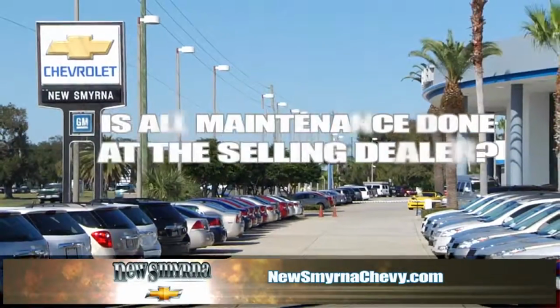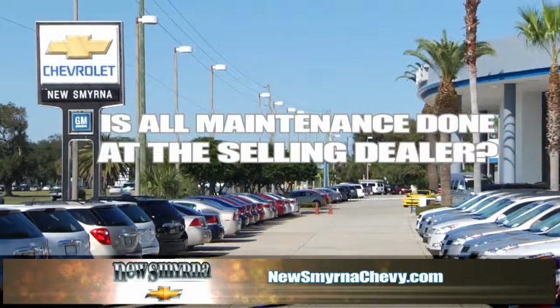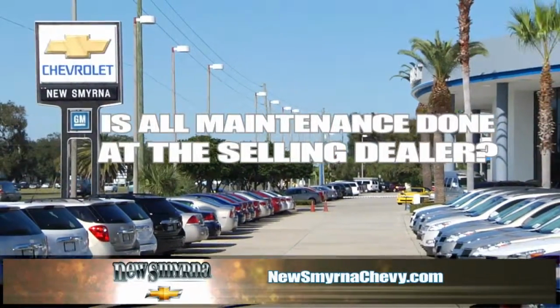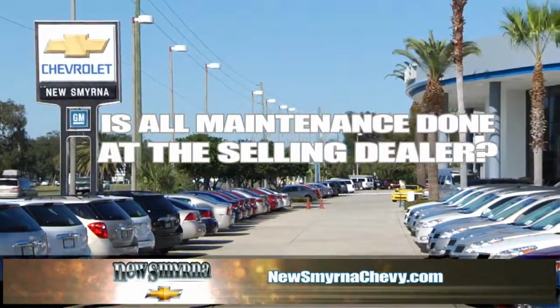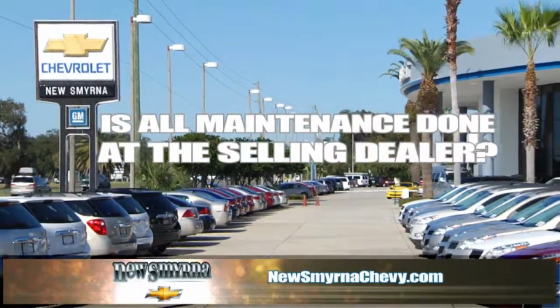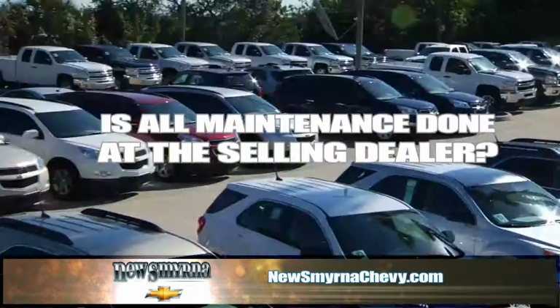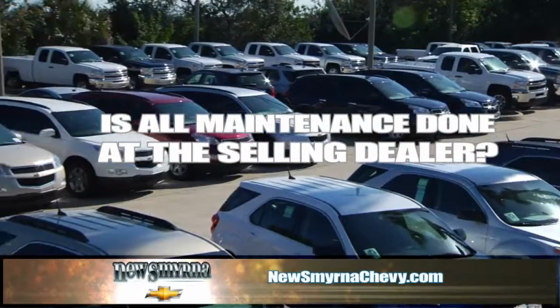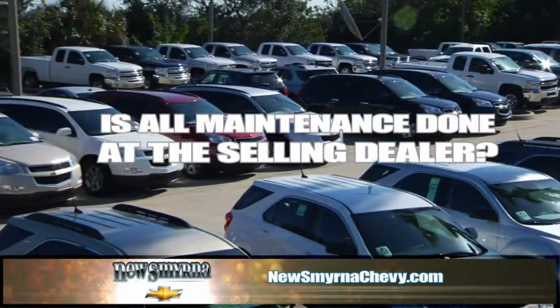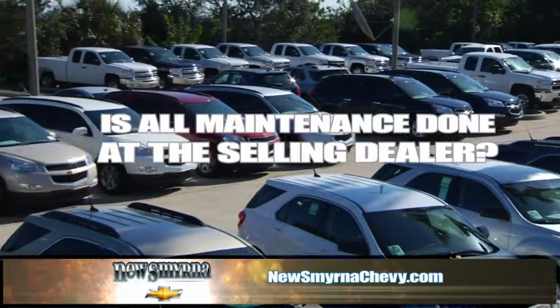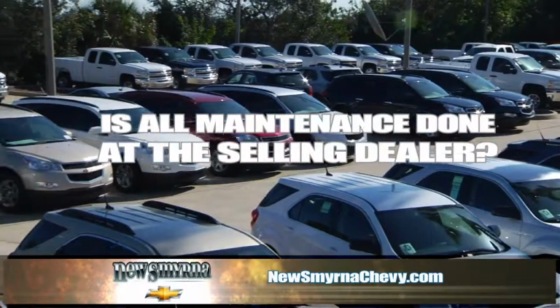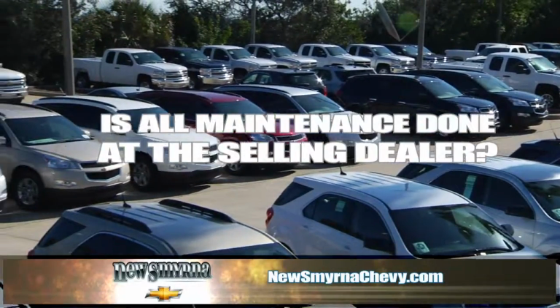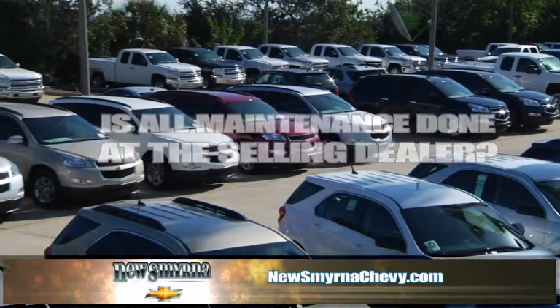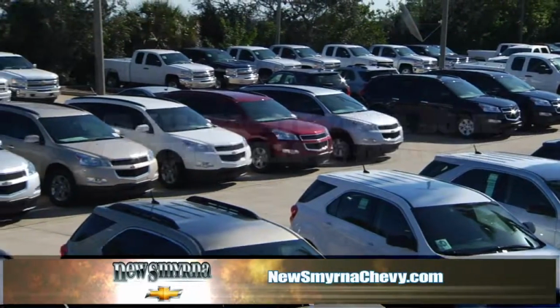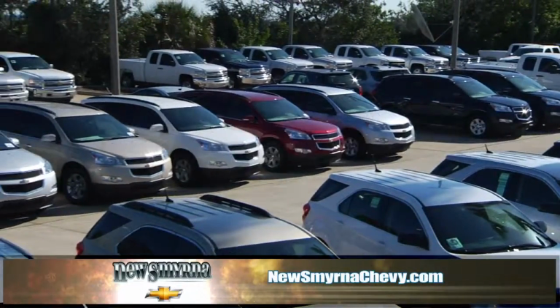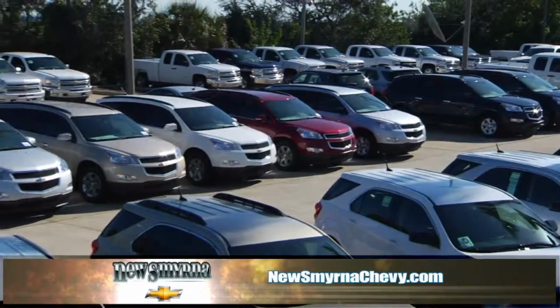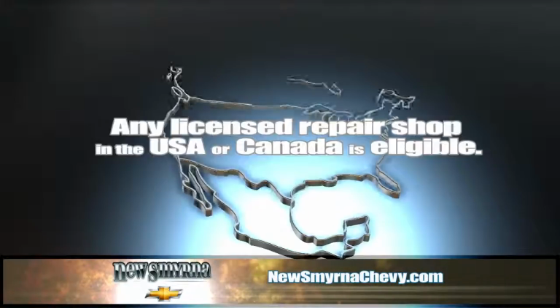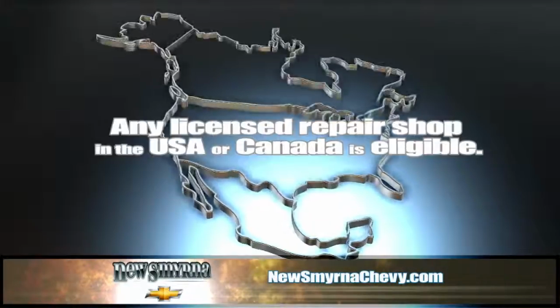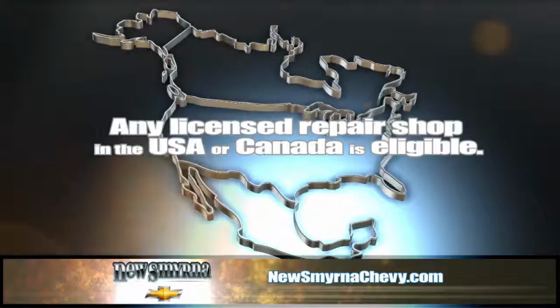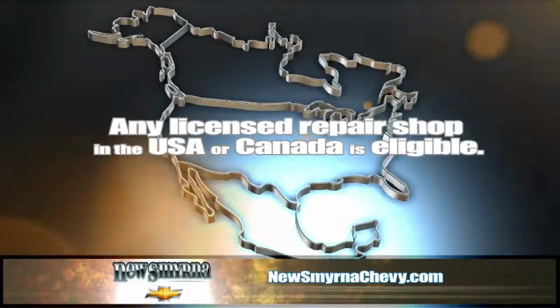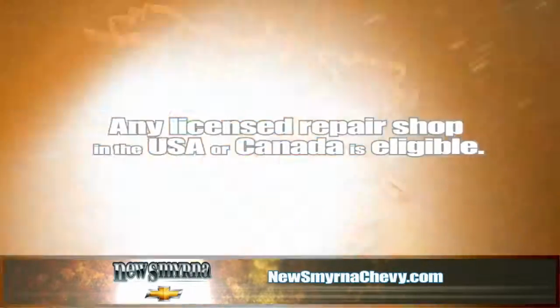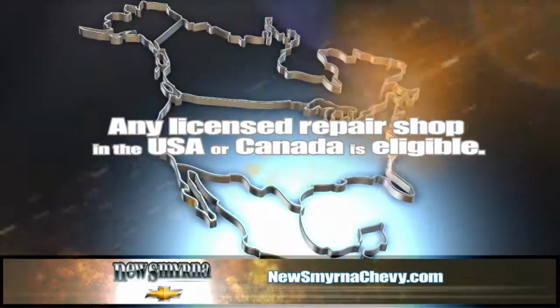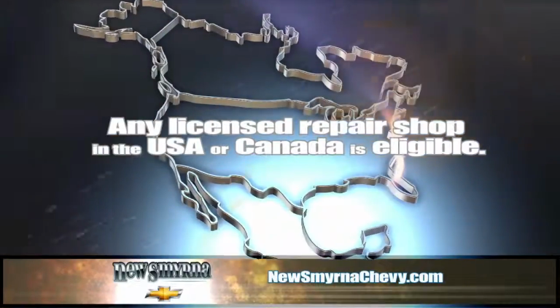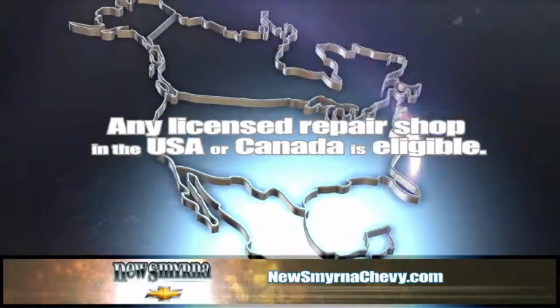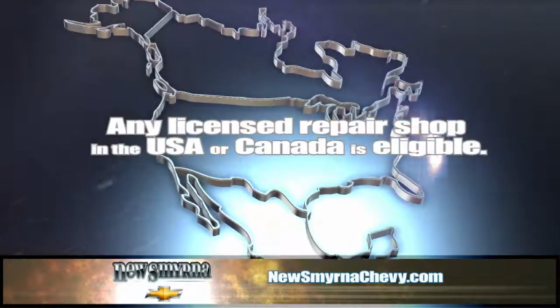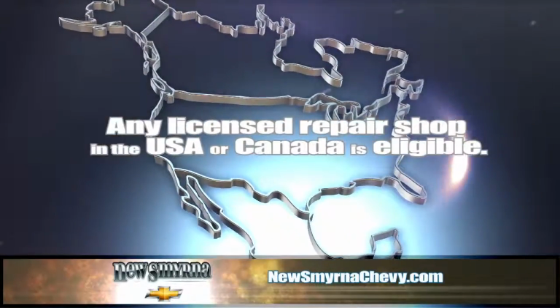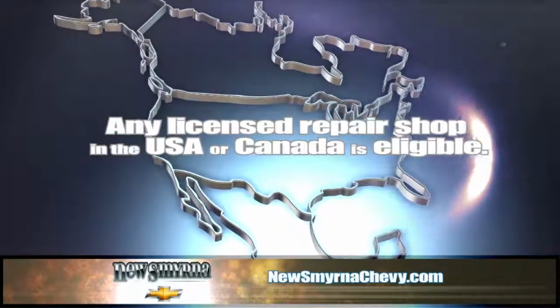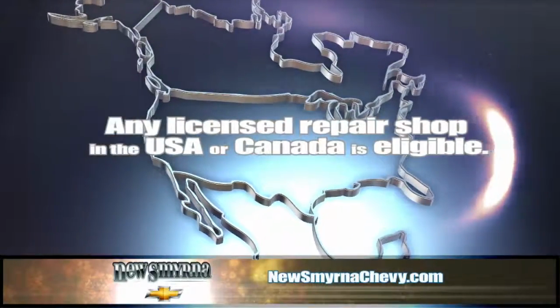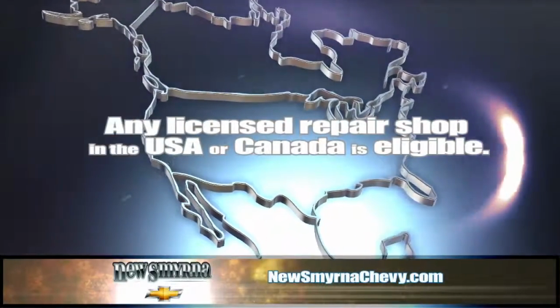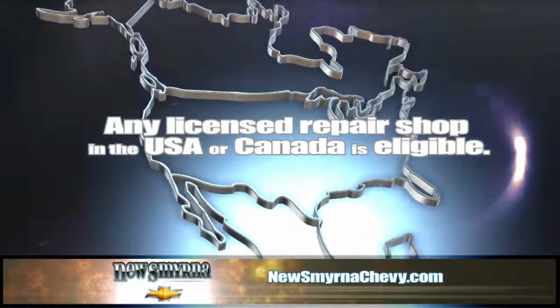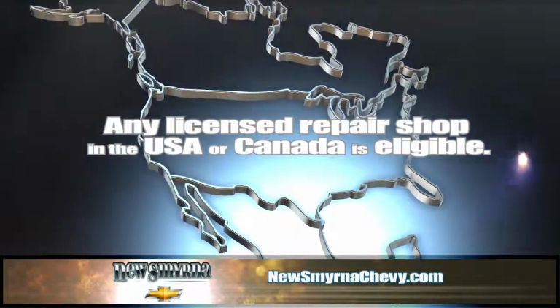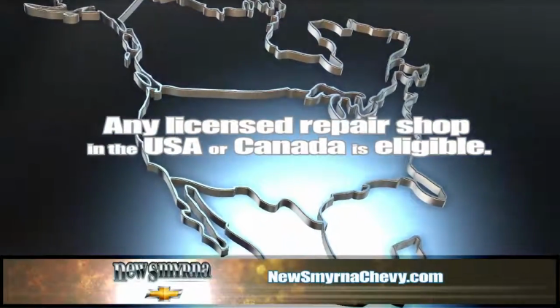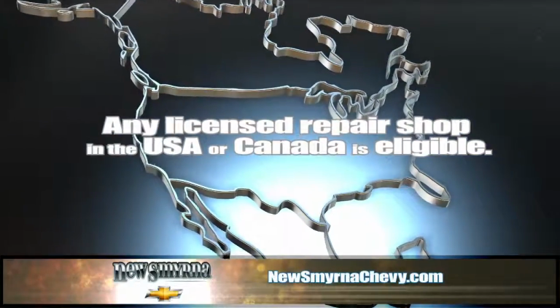Is all repair and maintenance done at the selling dealer? No, any licensed repair shop in the USA or Canada will do.